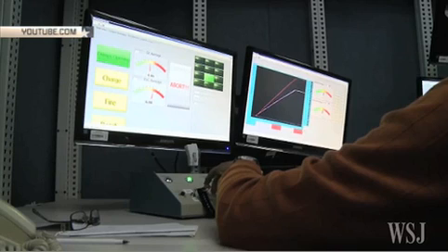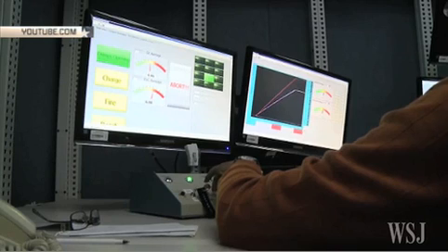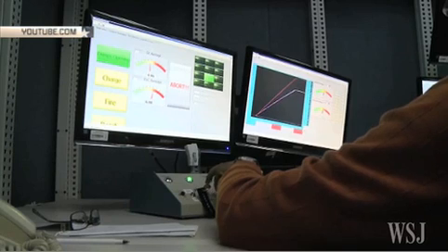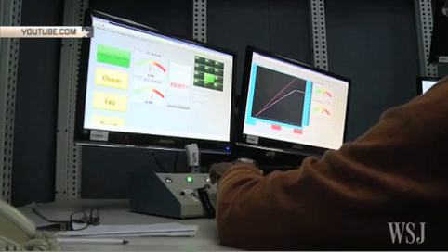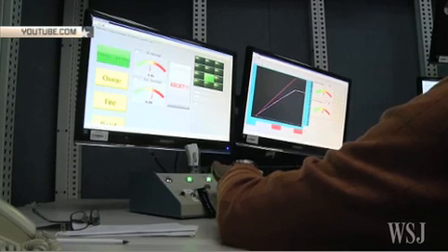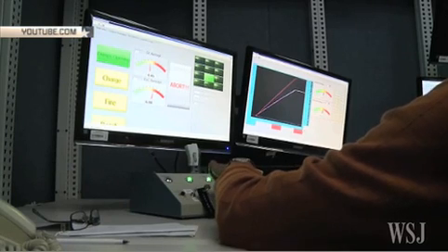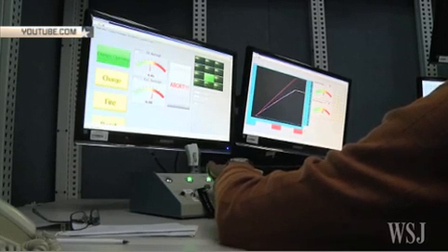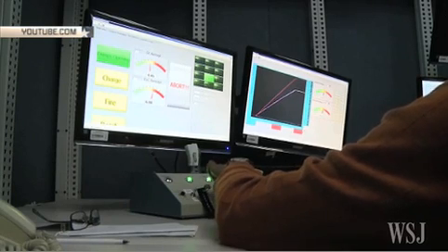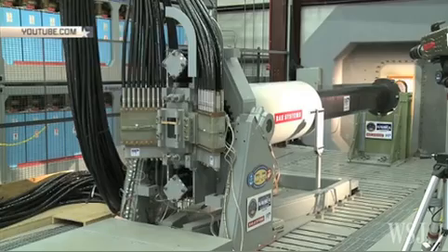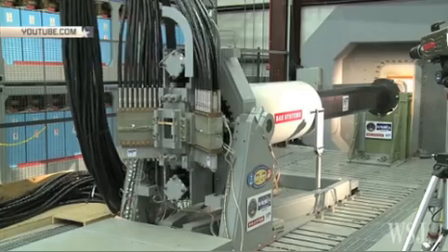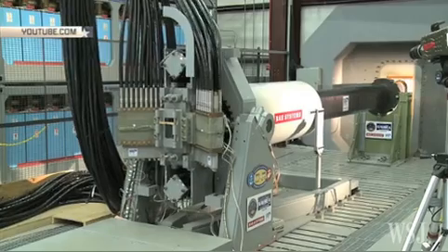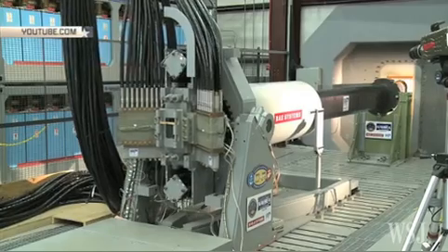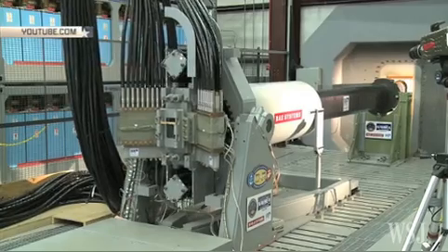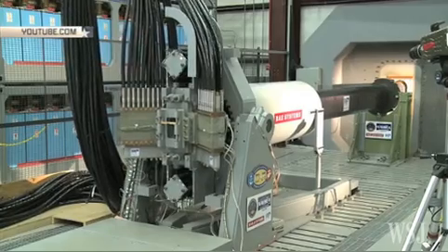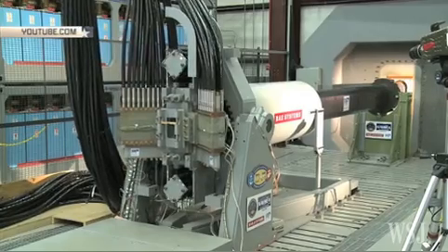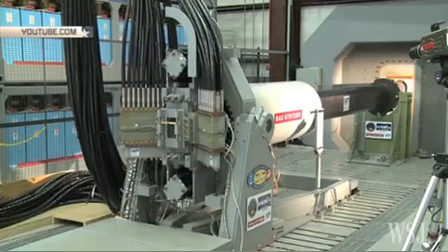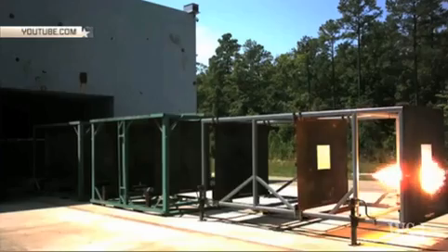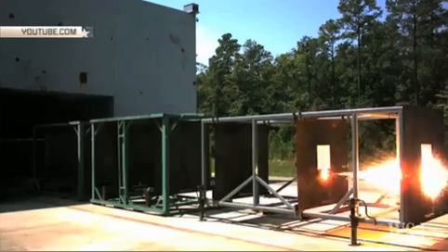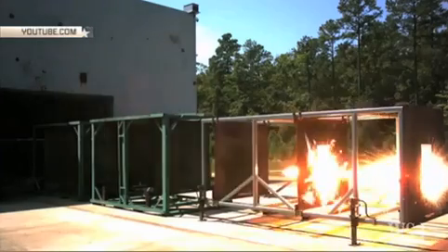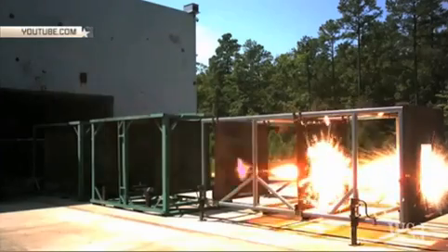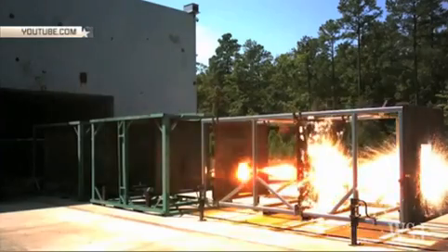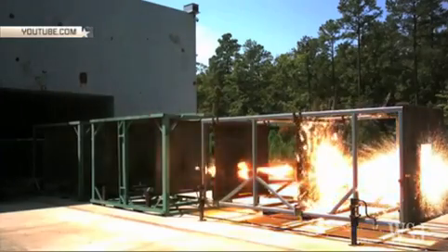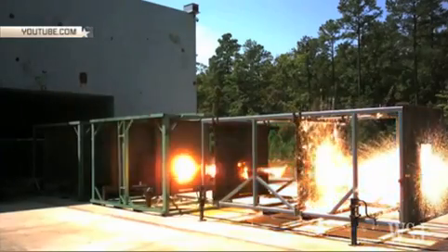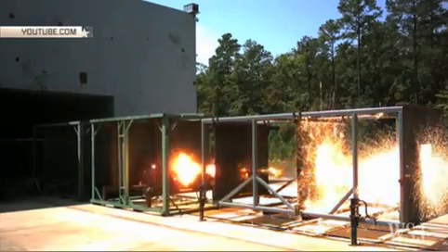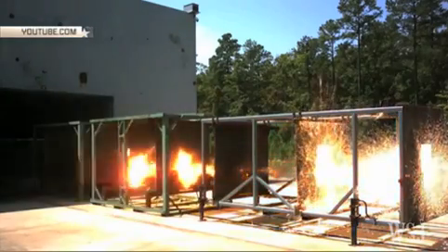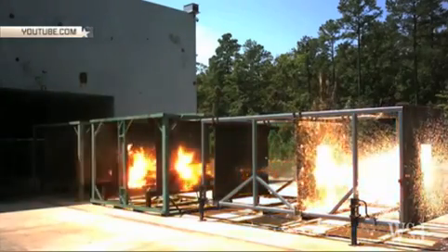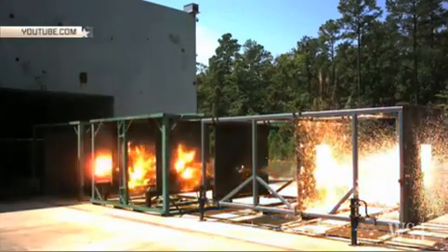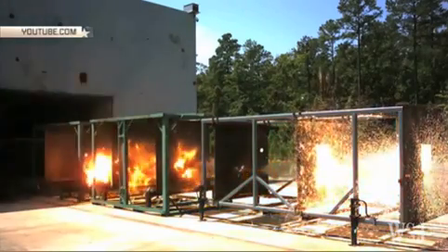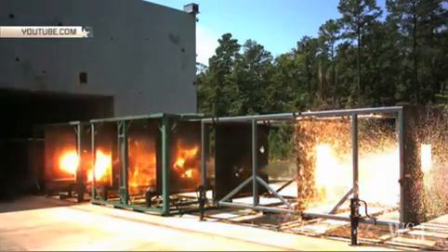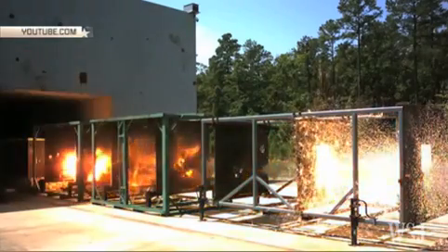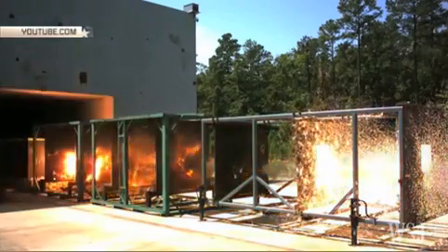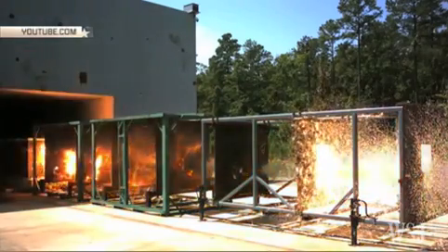Naval researchers hope that the railgun will not just be a potent offensive weapon, but can also help defend military bases.